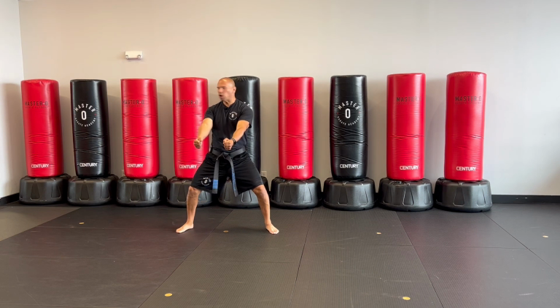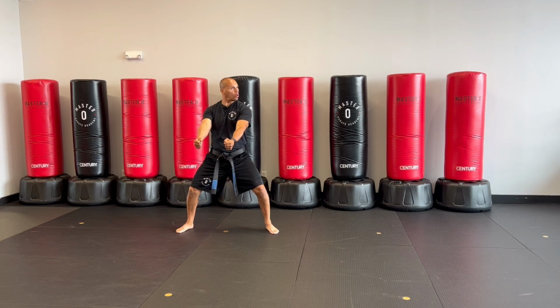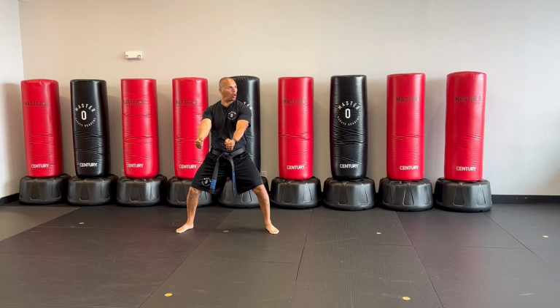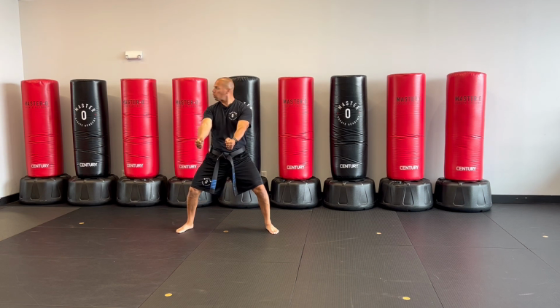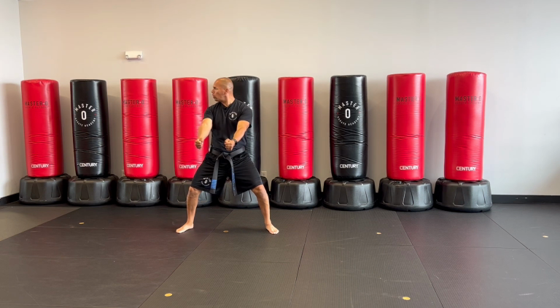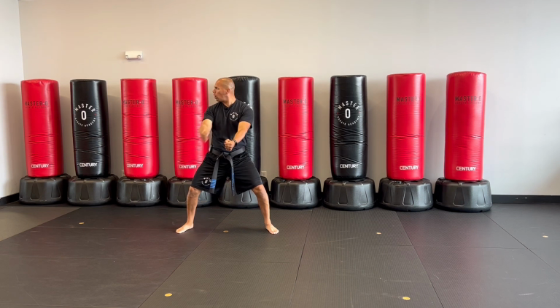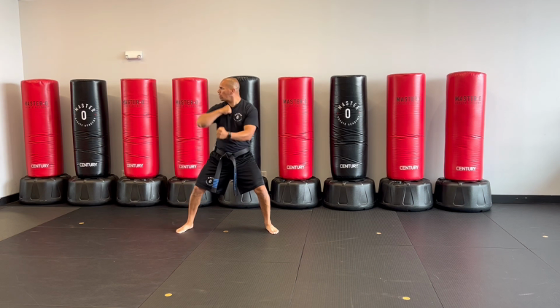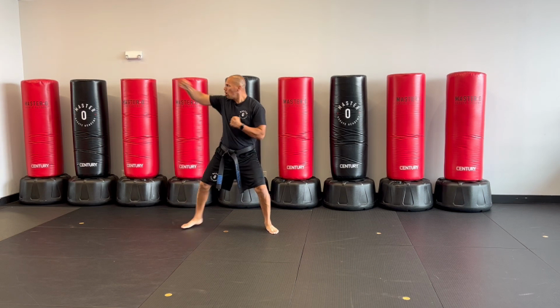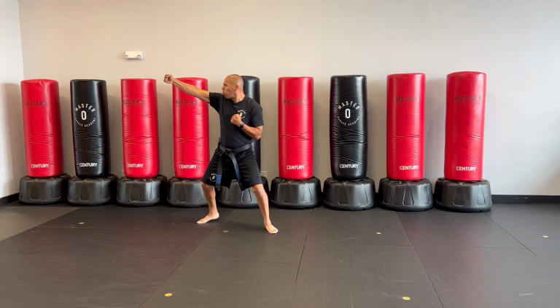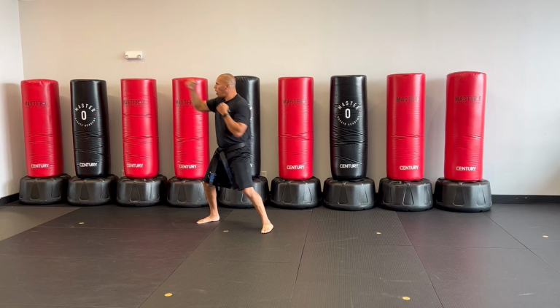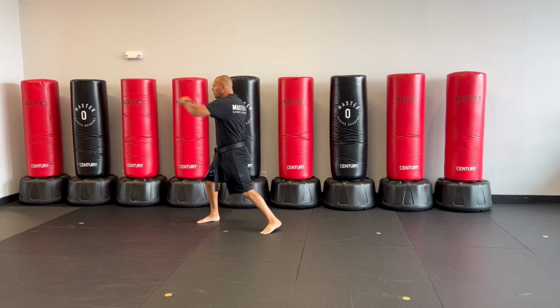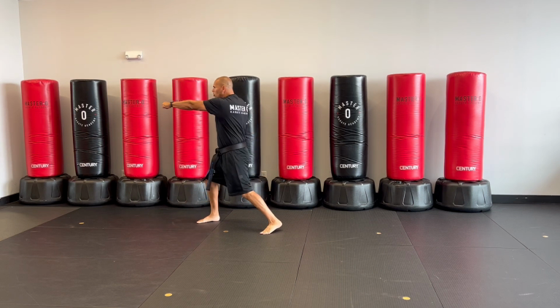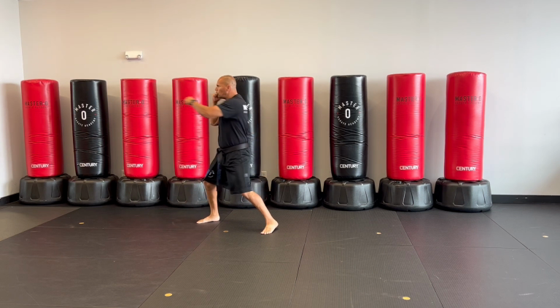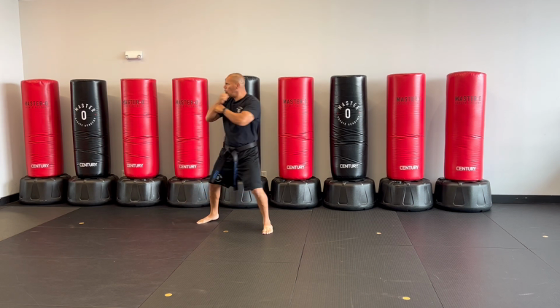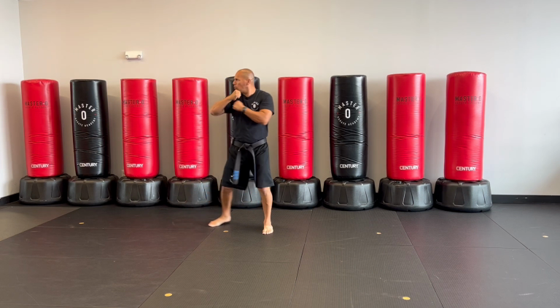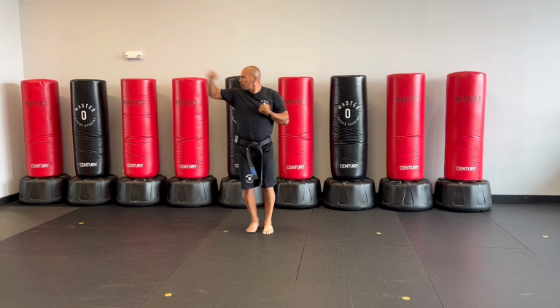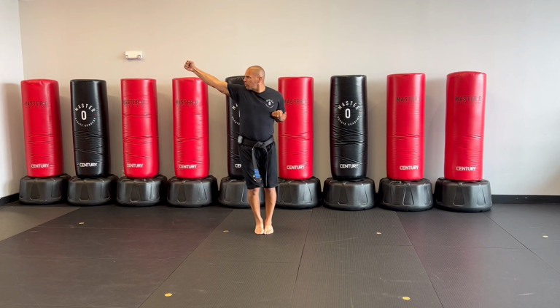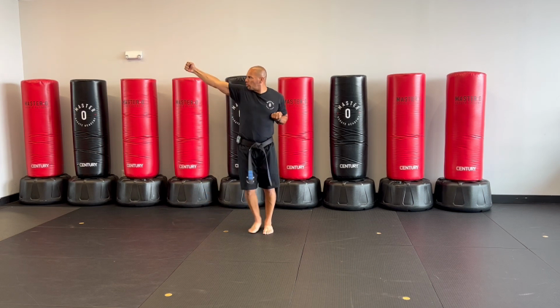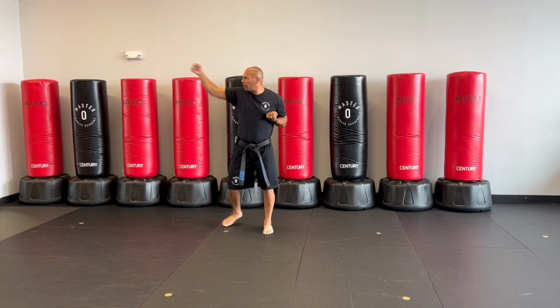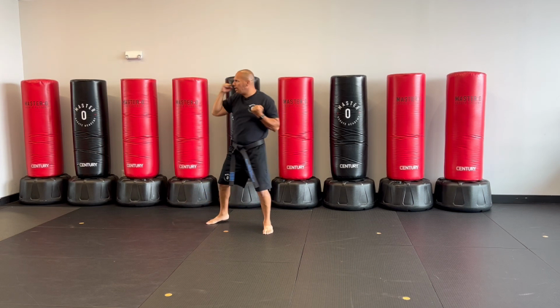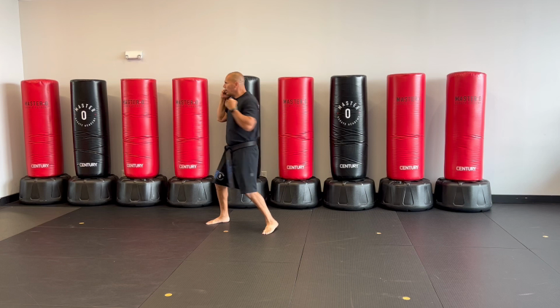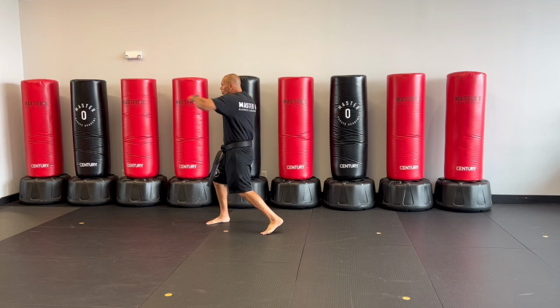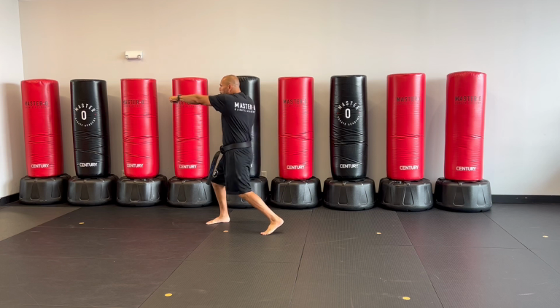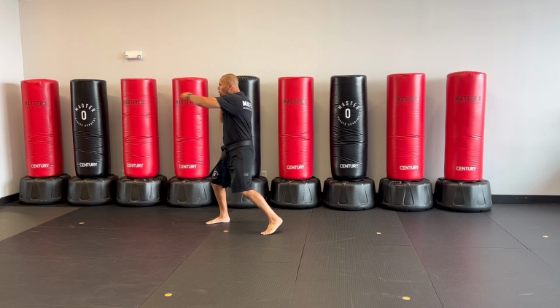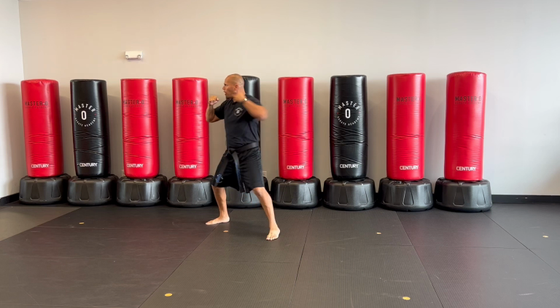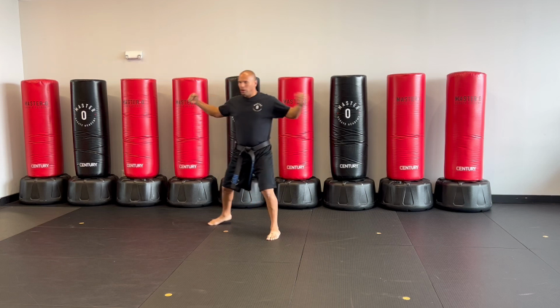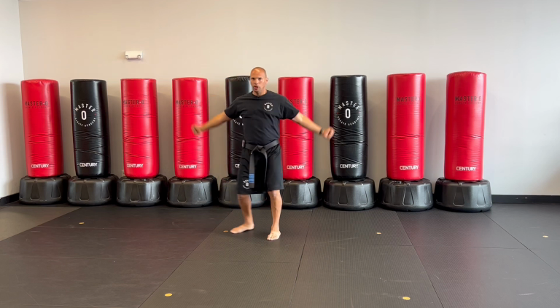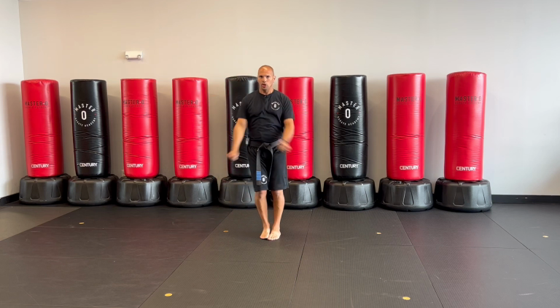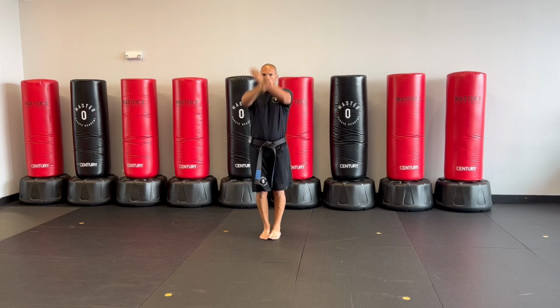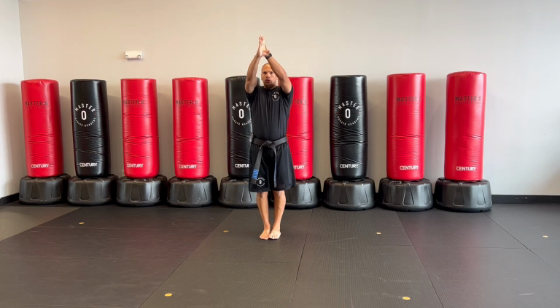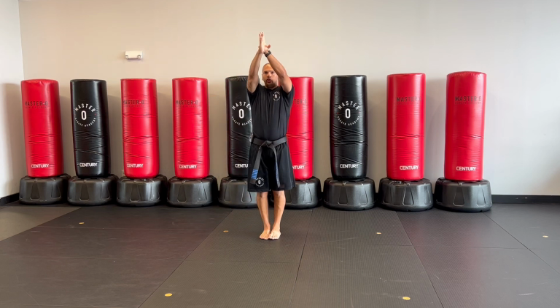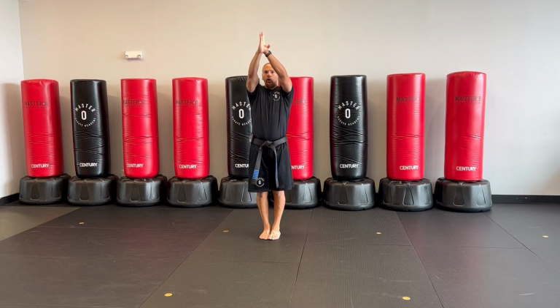Look, look, look. One, two, three, four, two.